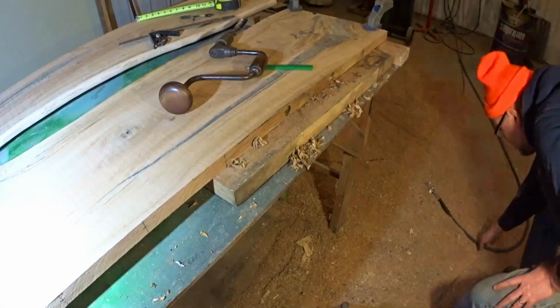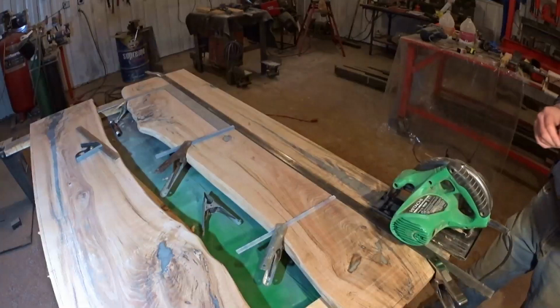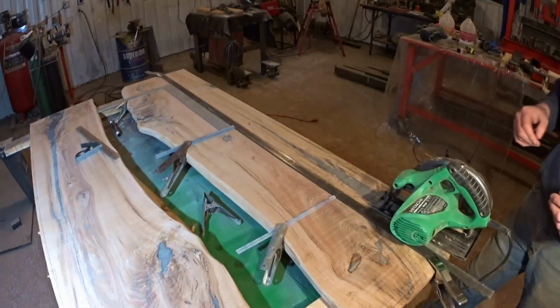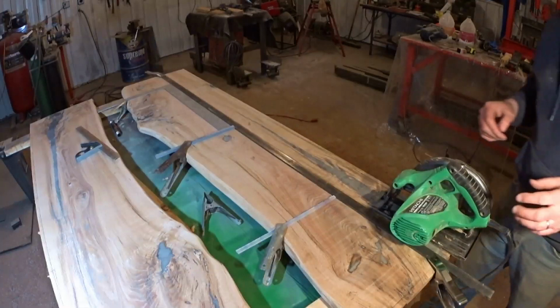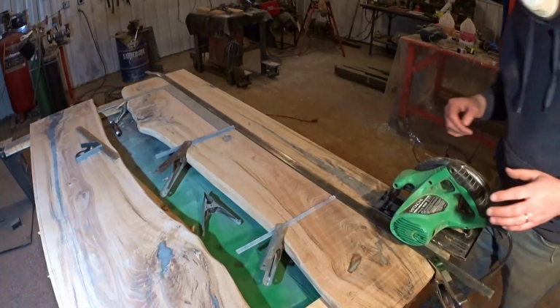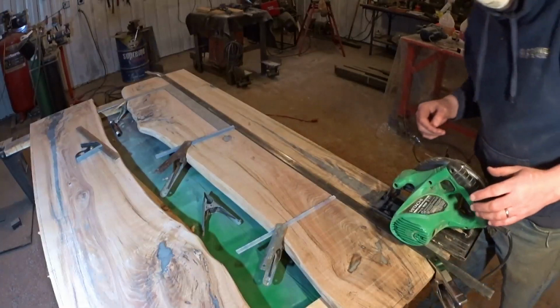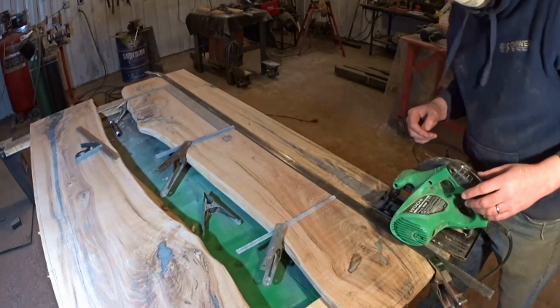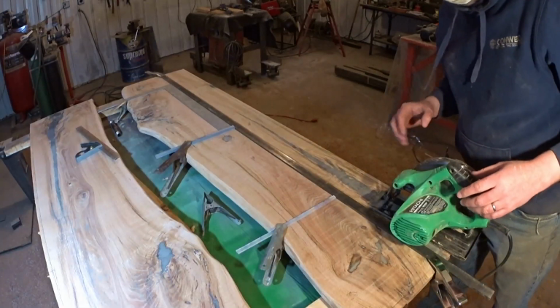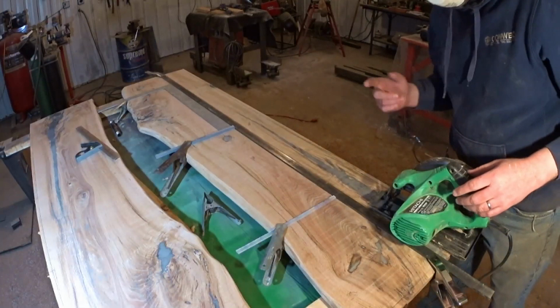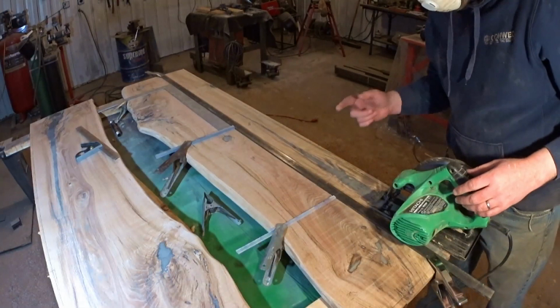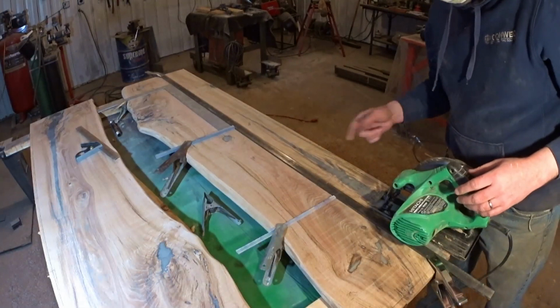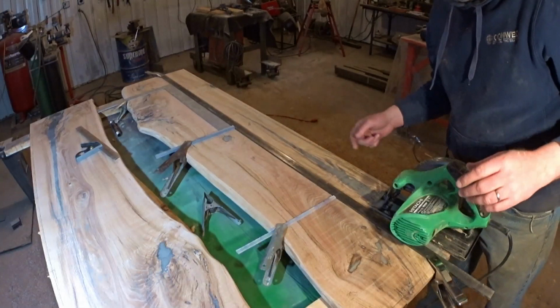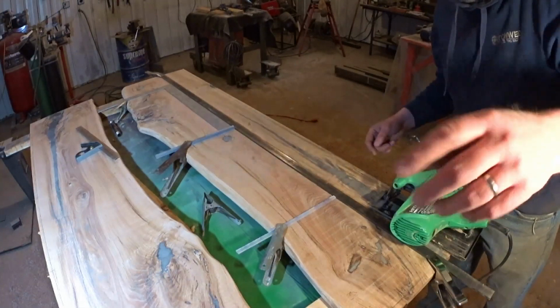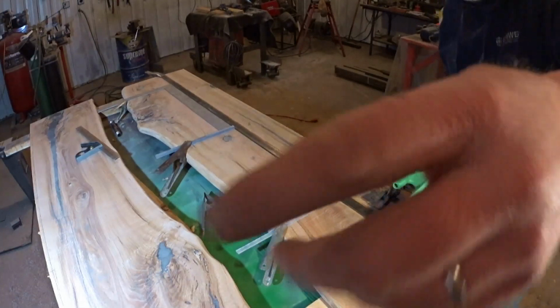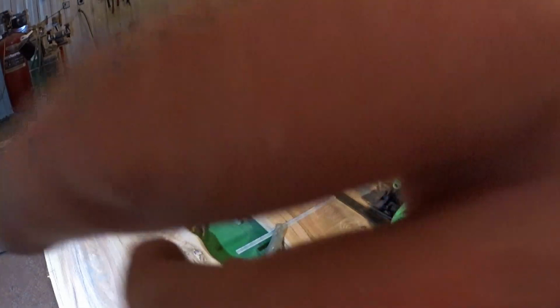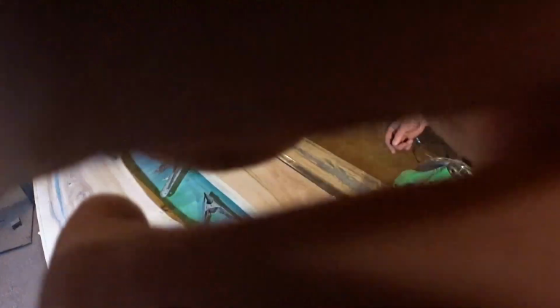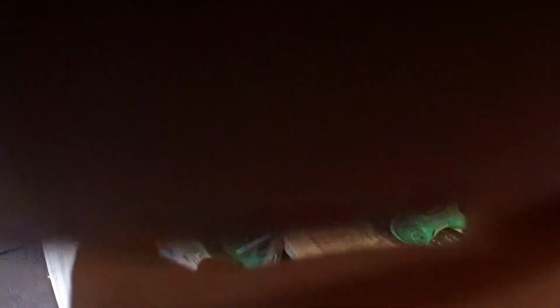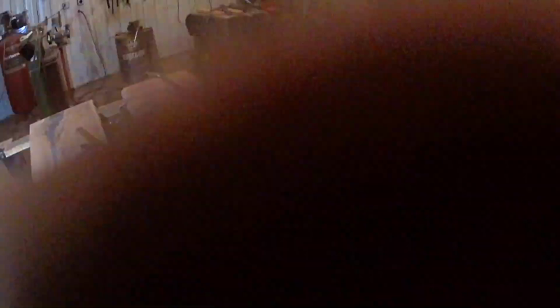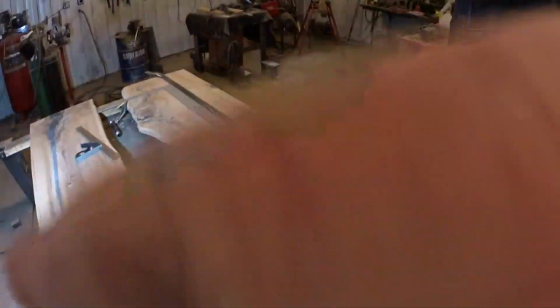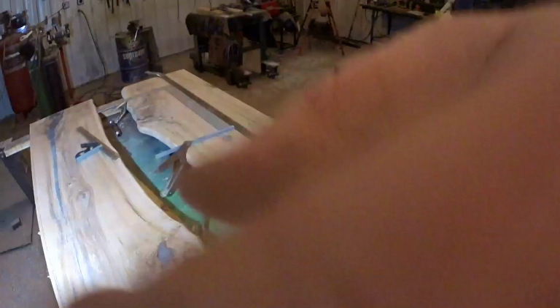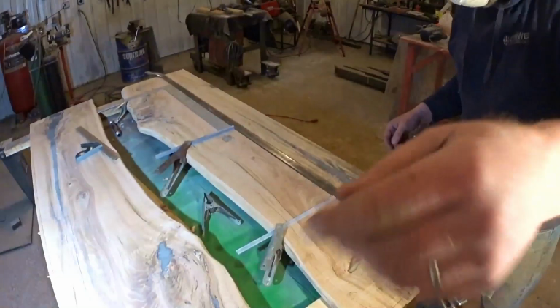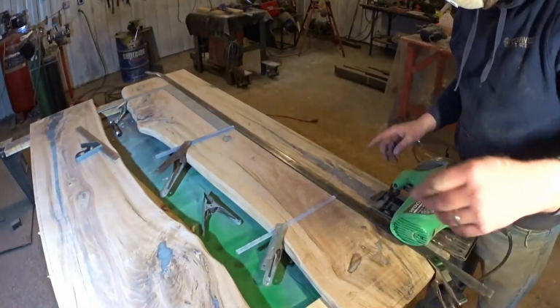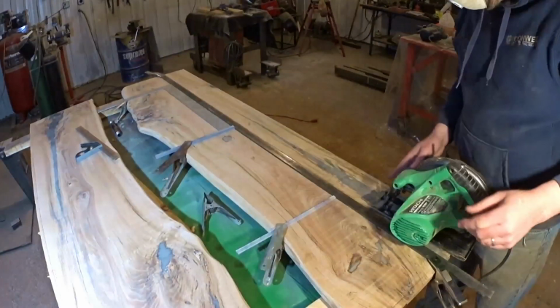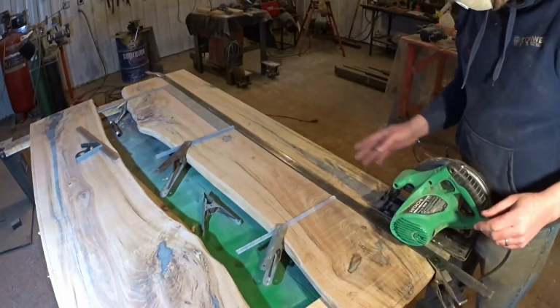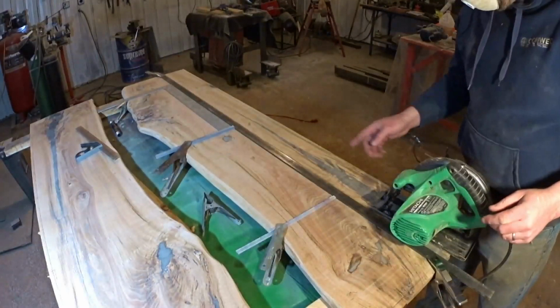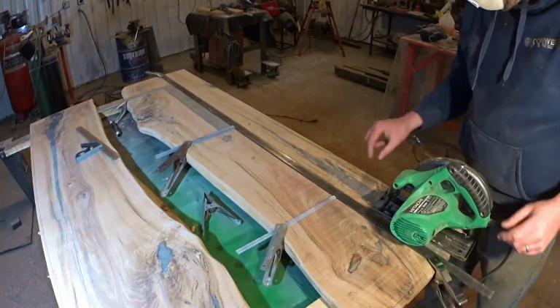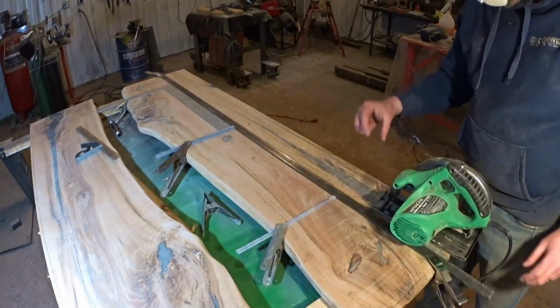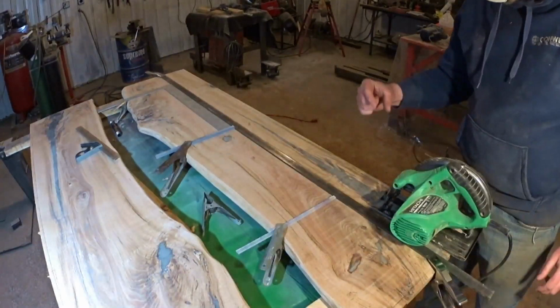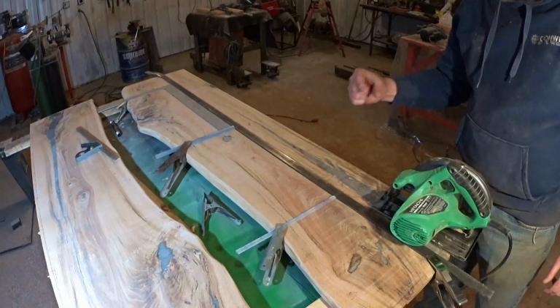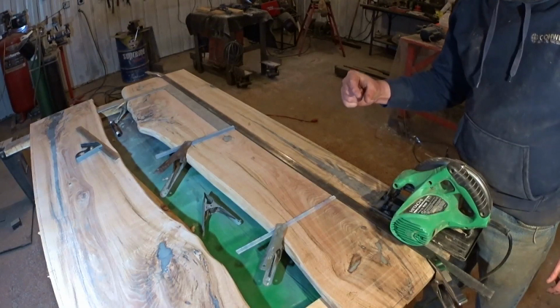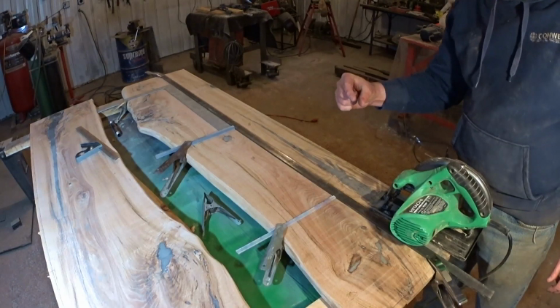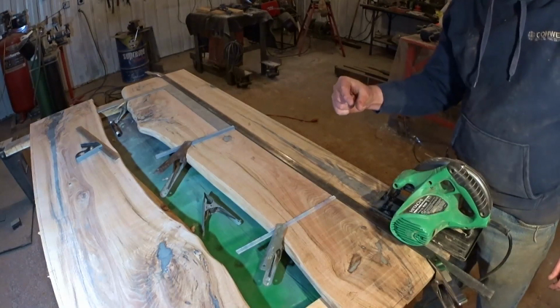At this point the holes are in, and I'm going to trim off a half inch.